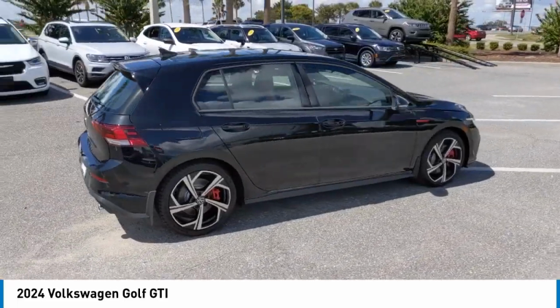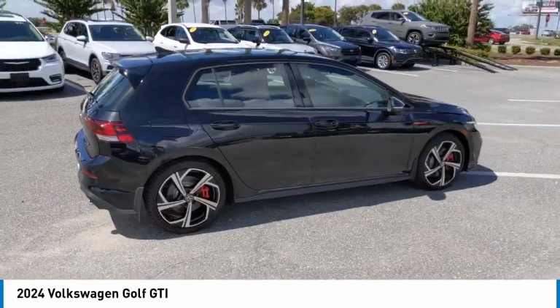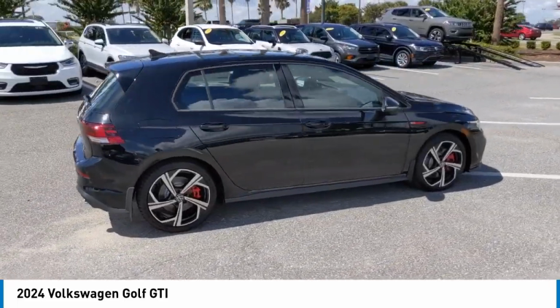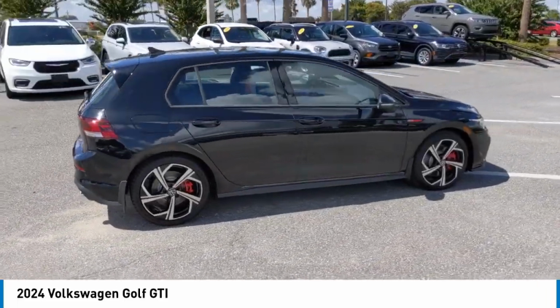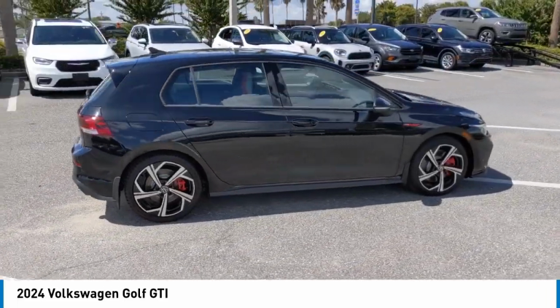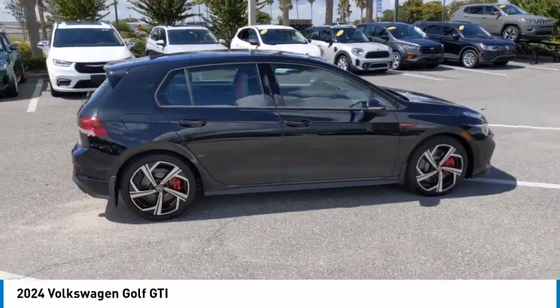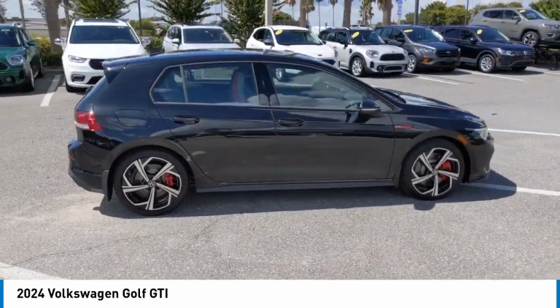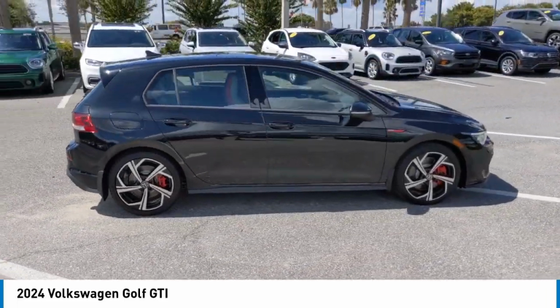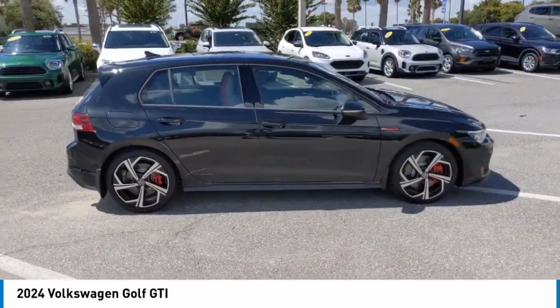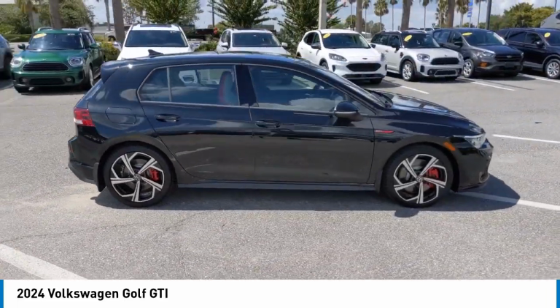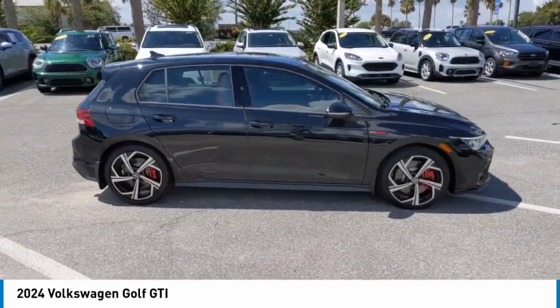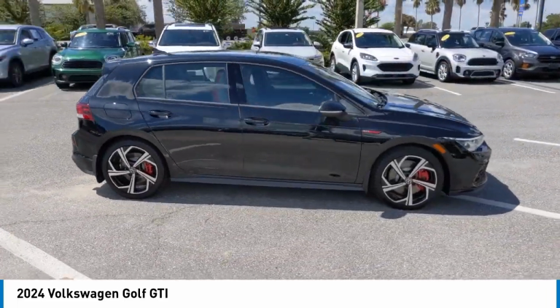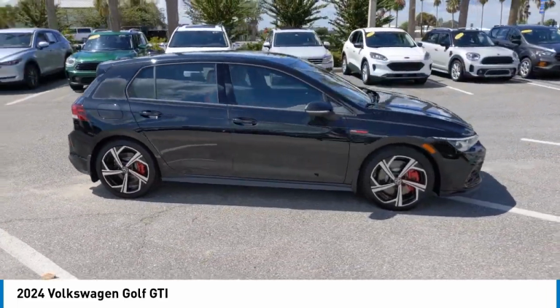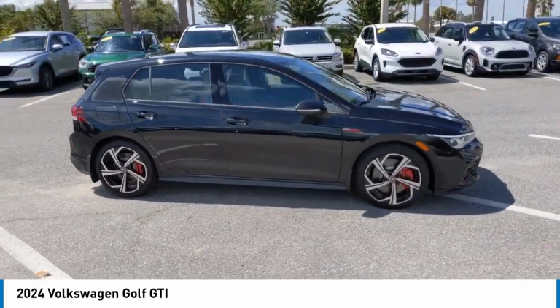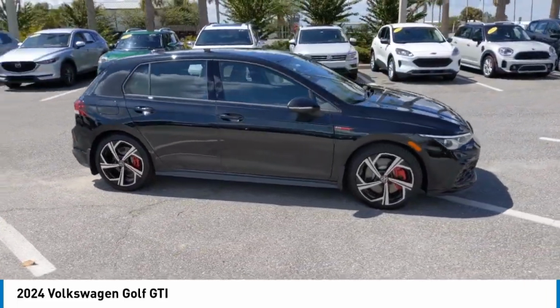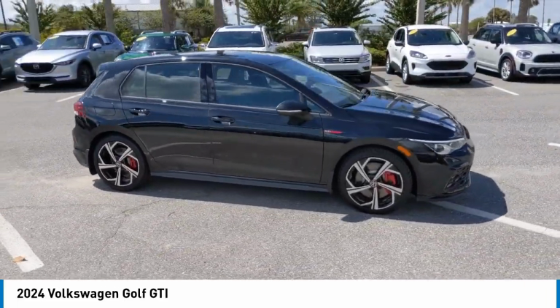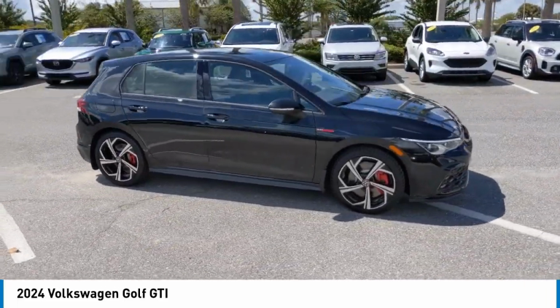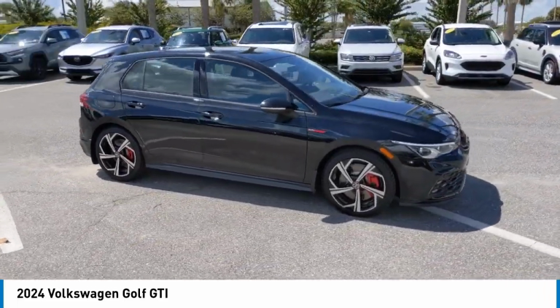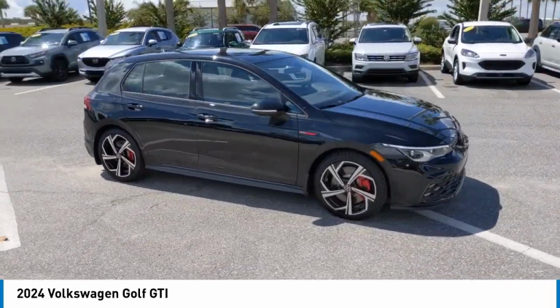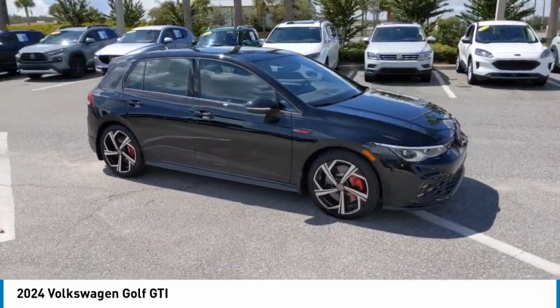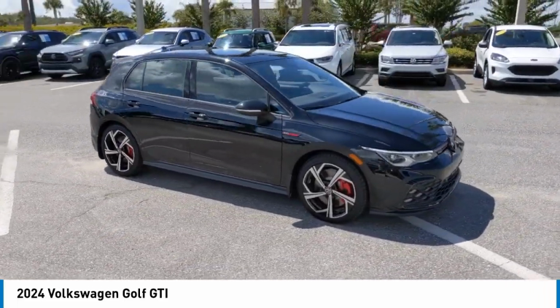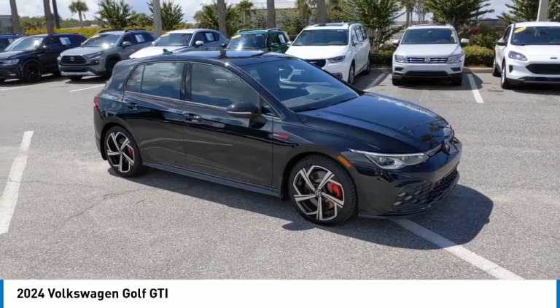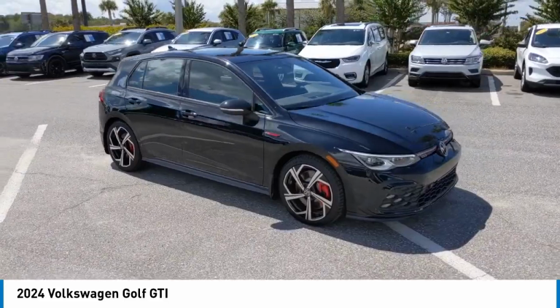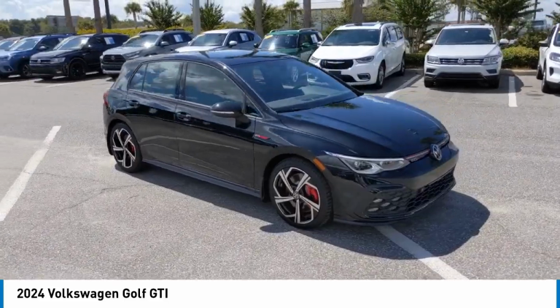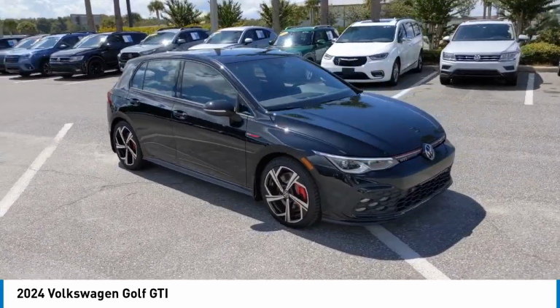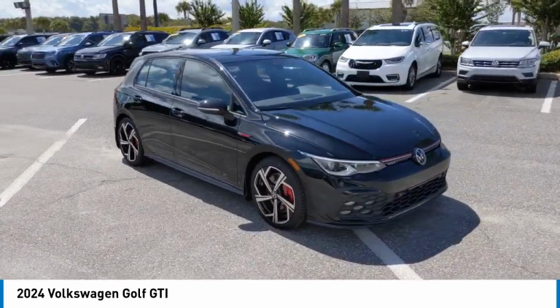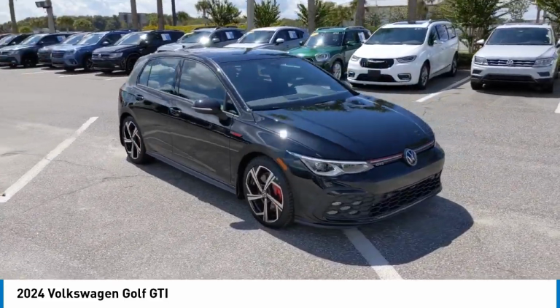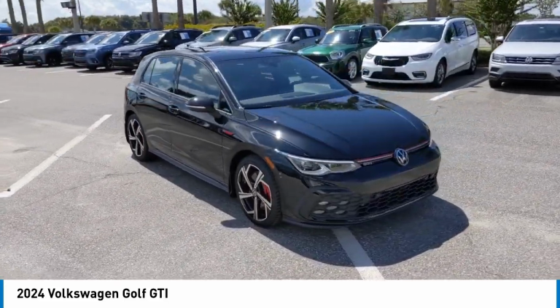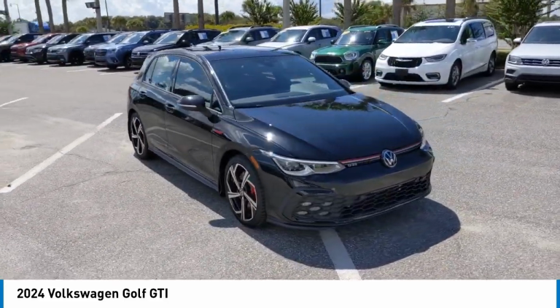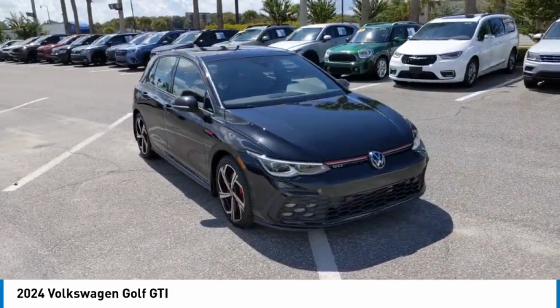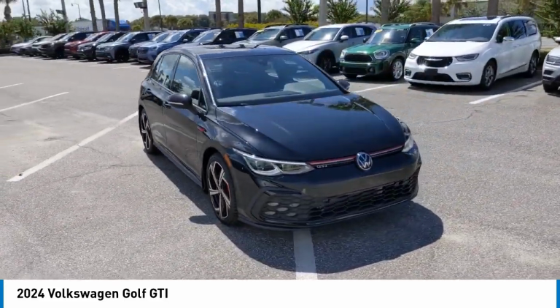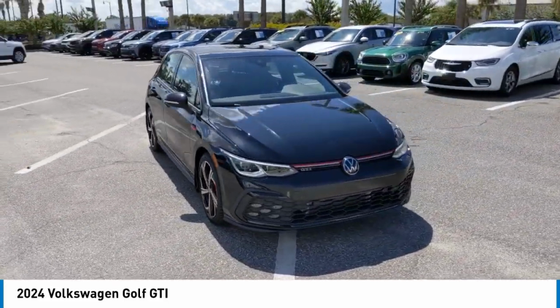Stability control. If you like it online, you'll love it in your driveway. Take it for a spin today.